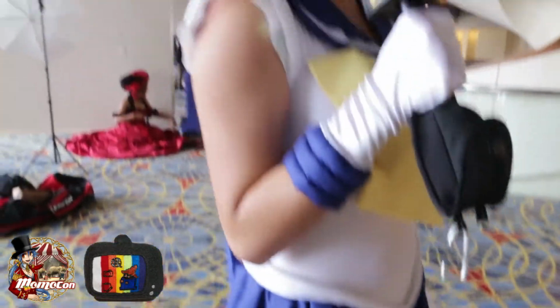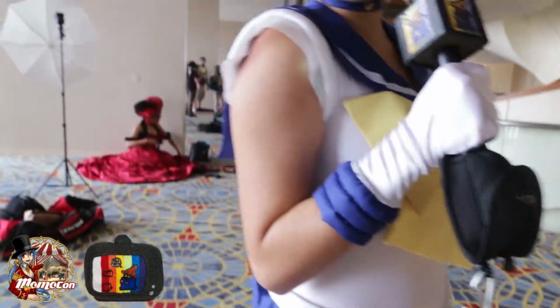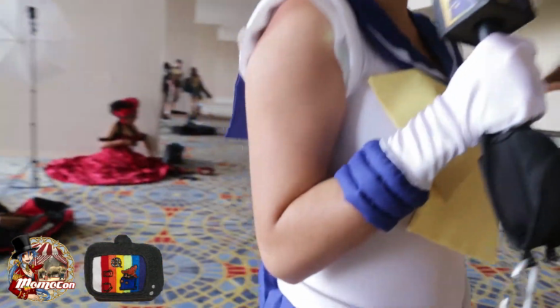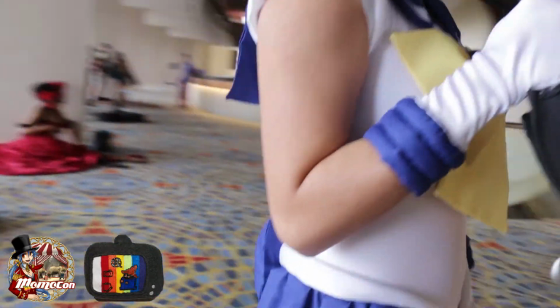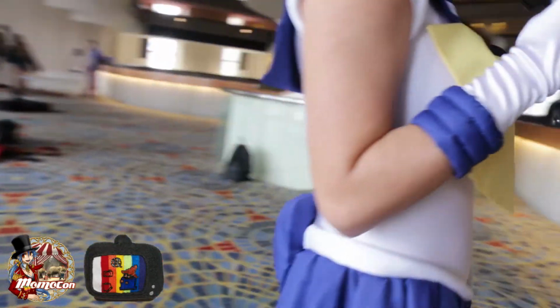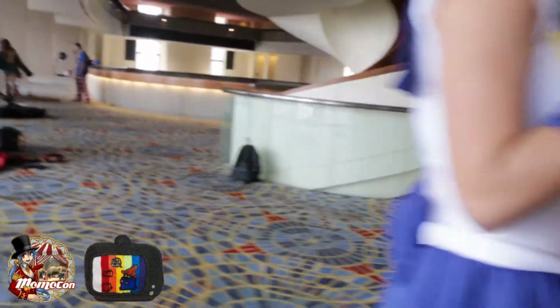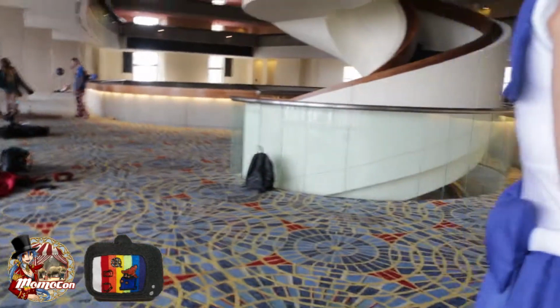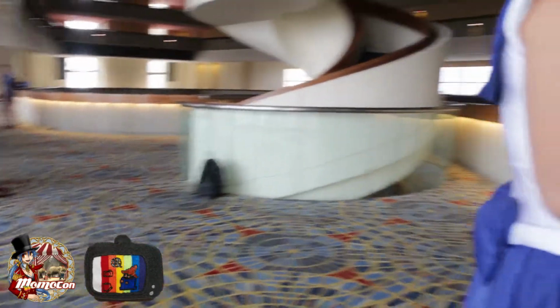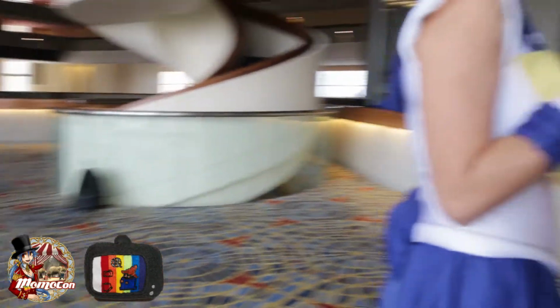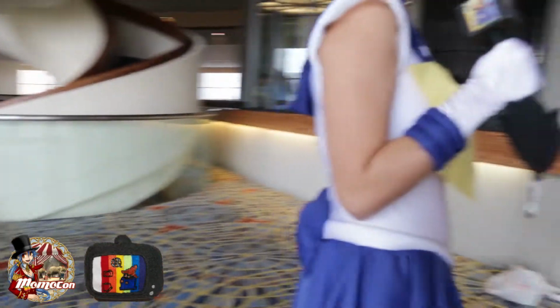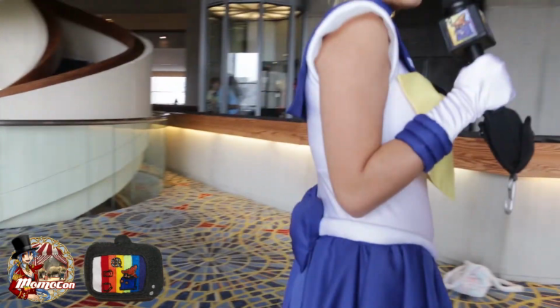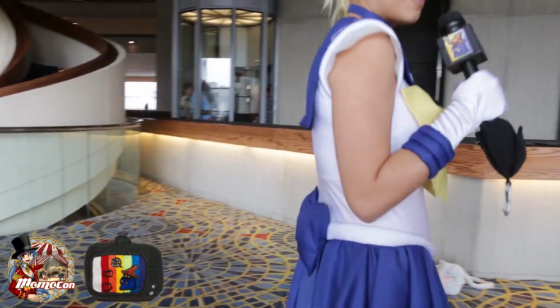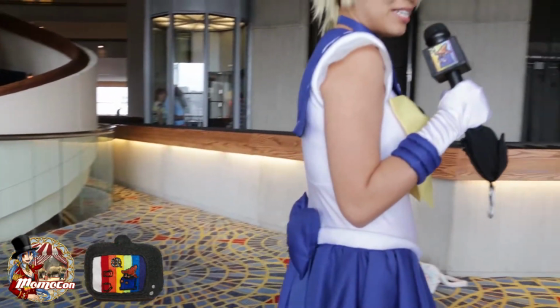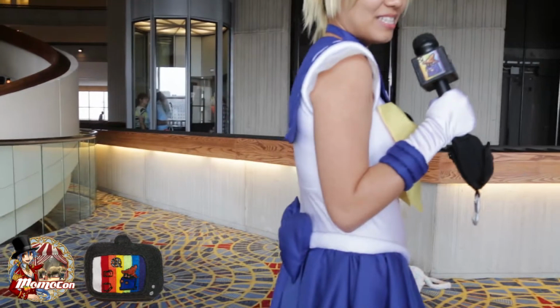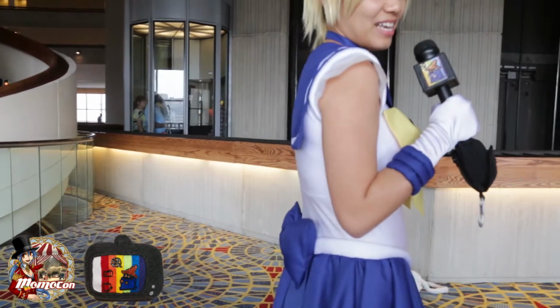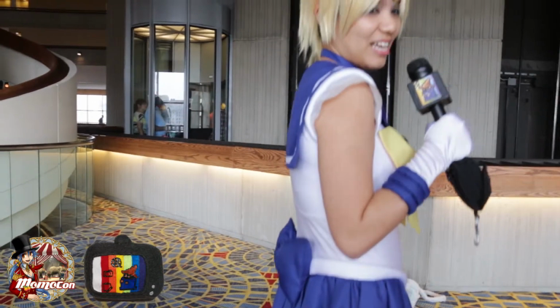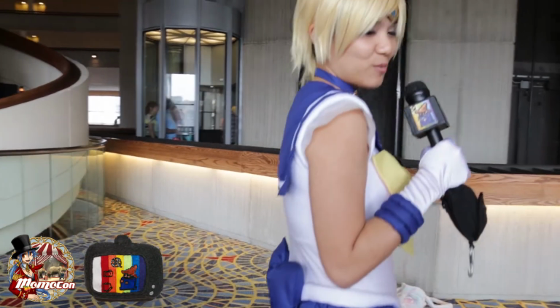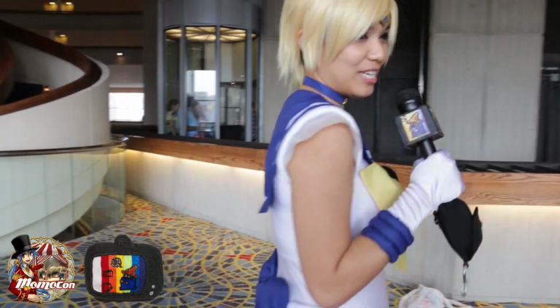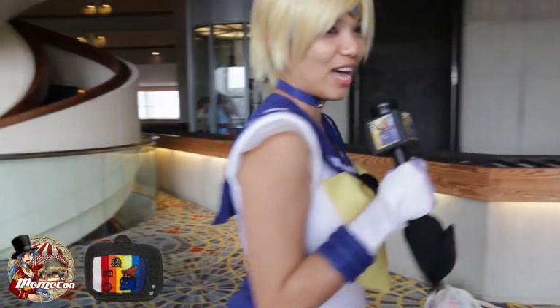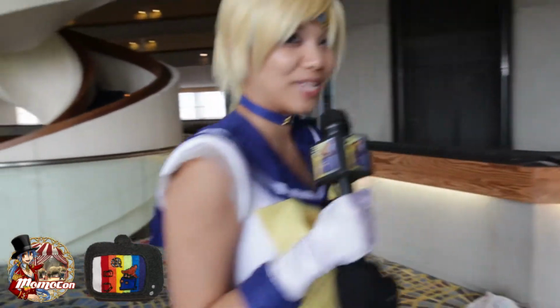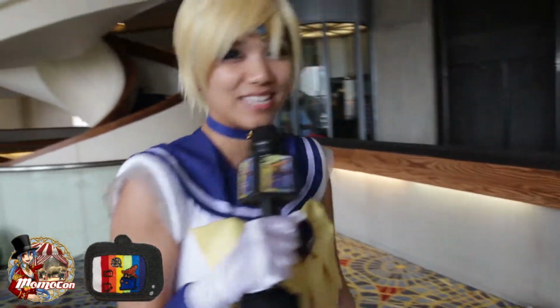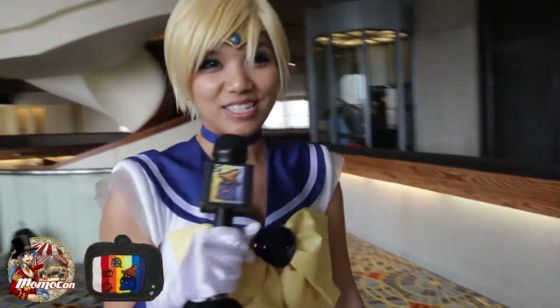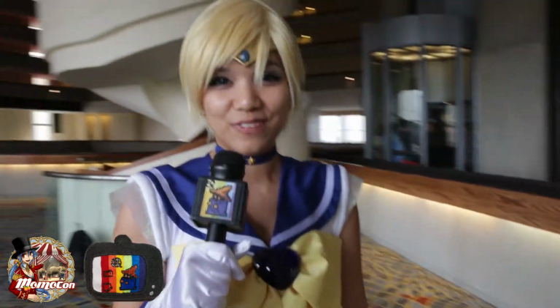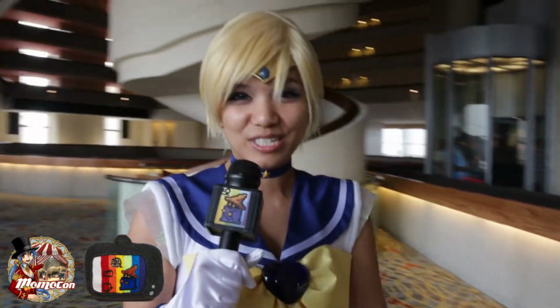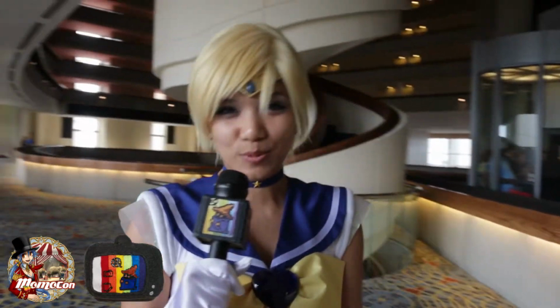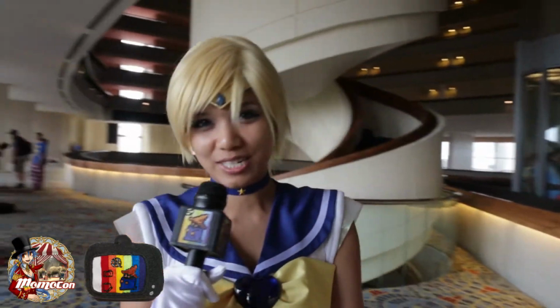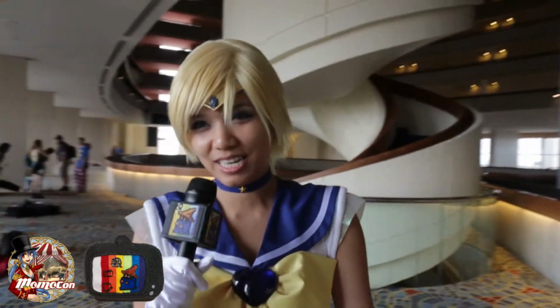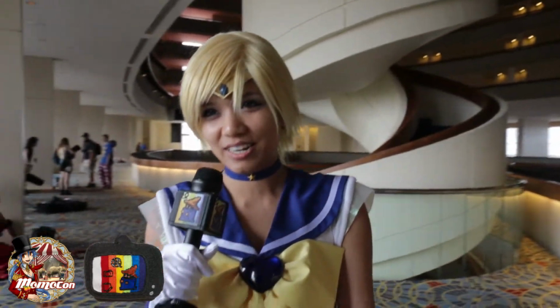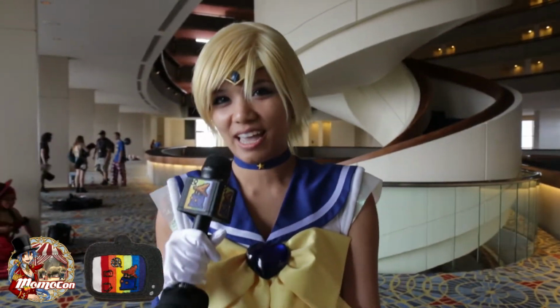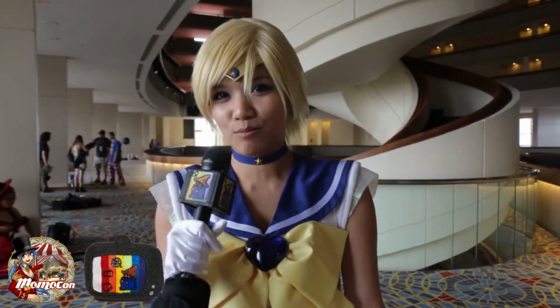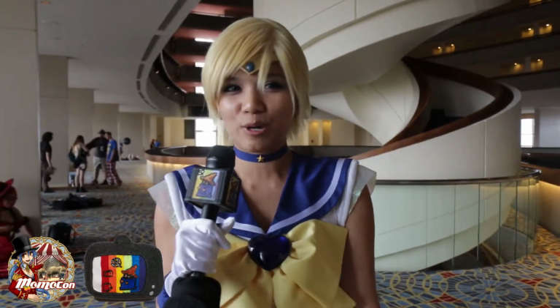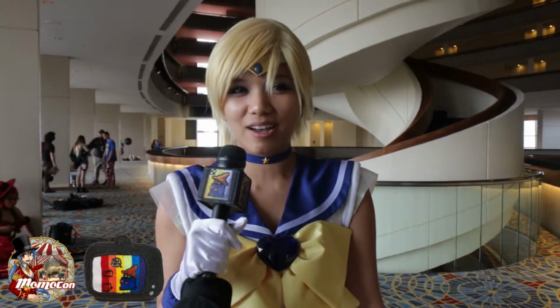It took a couple of months, but this is one of my dream cosplays and I'm really happy and excited to finally debut it here at MomoCon.